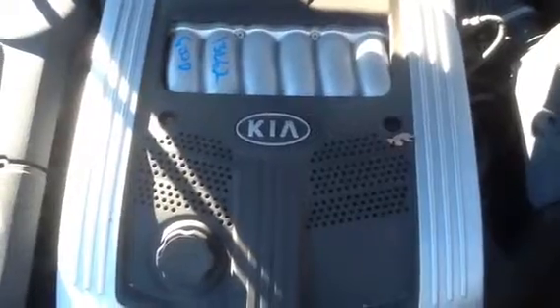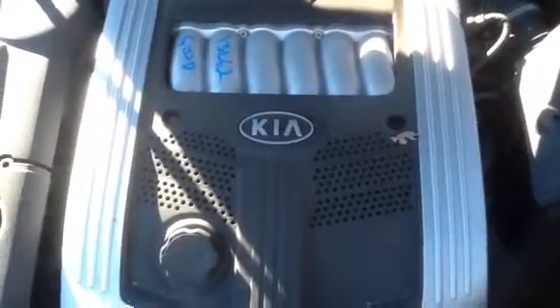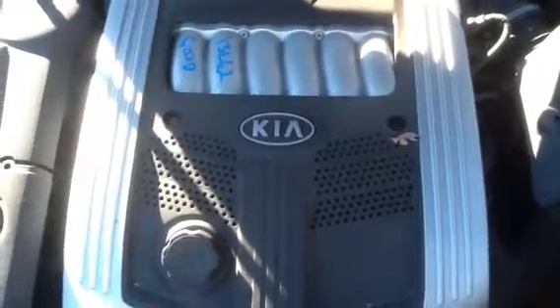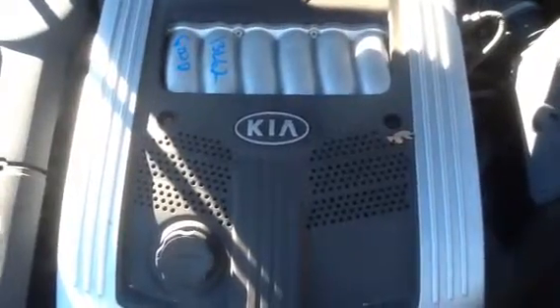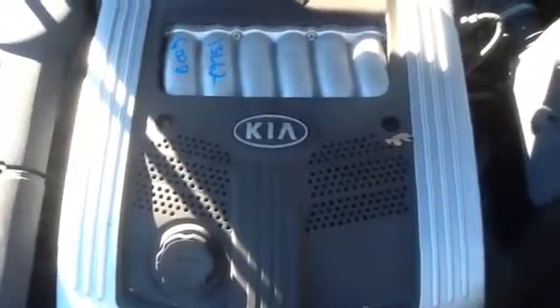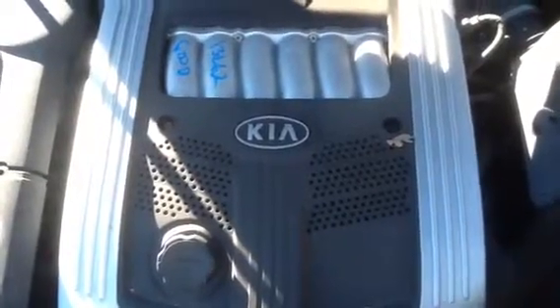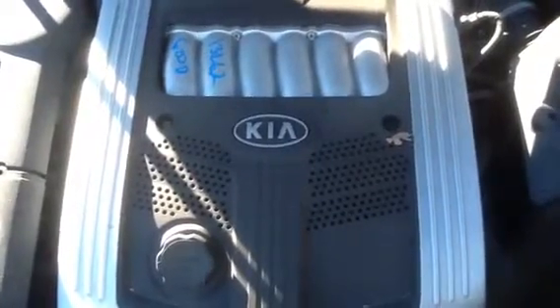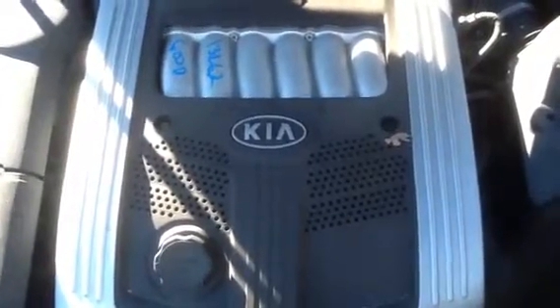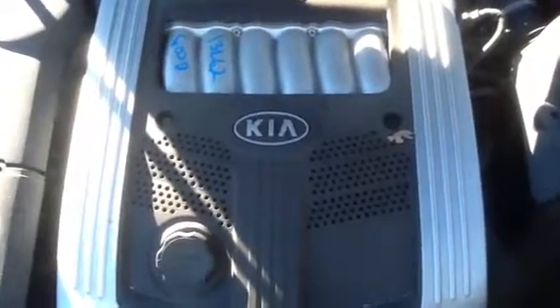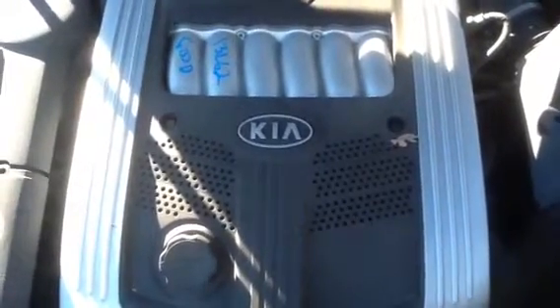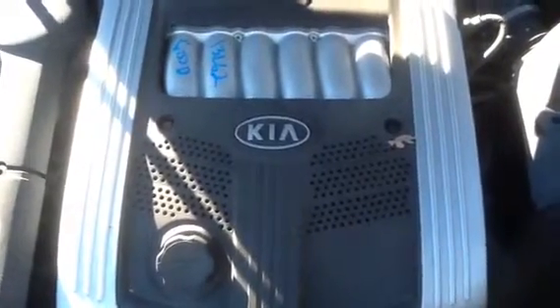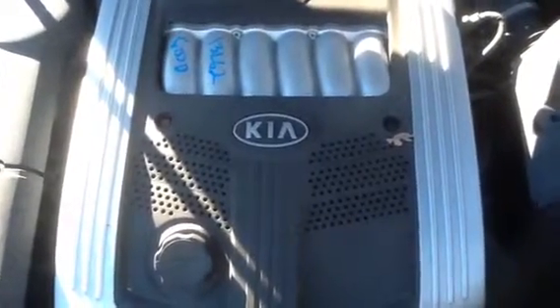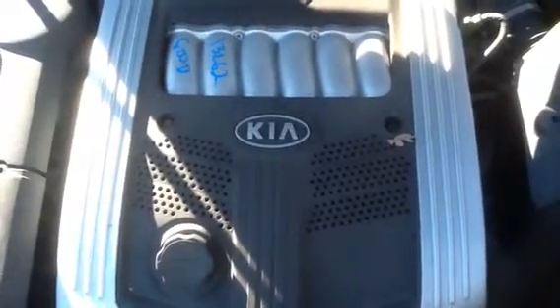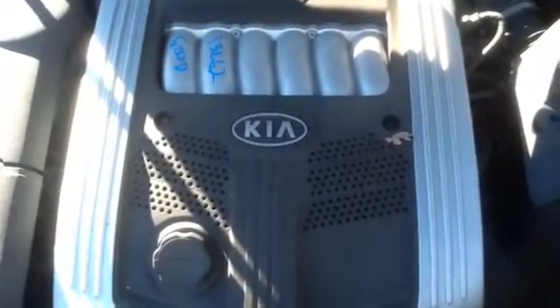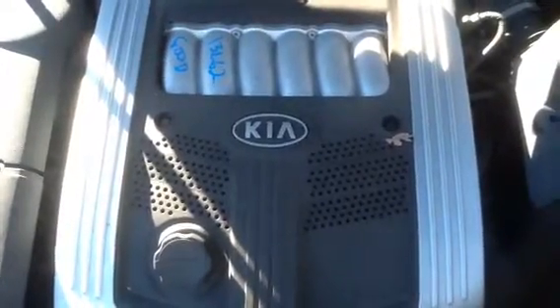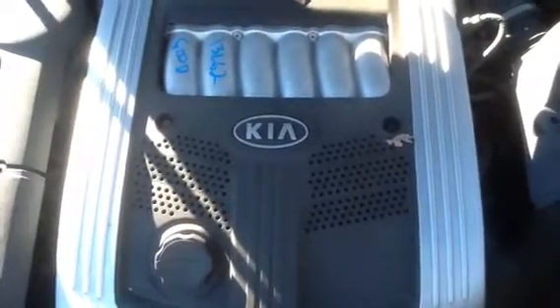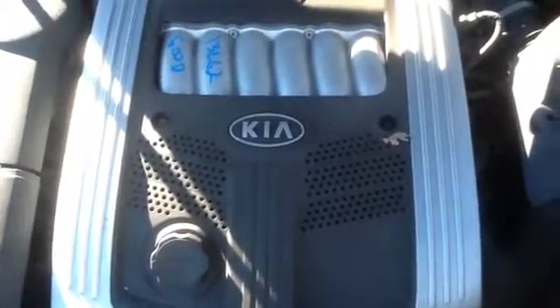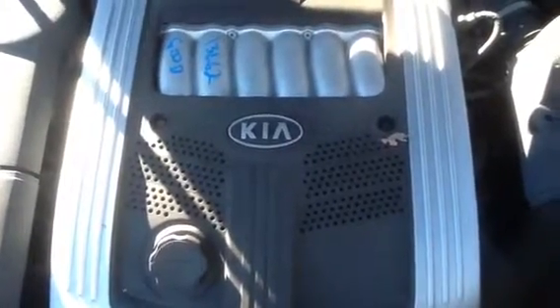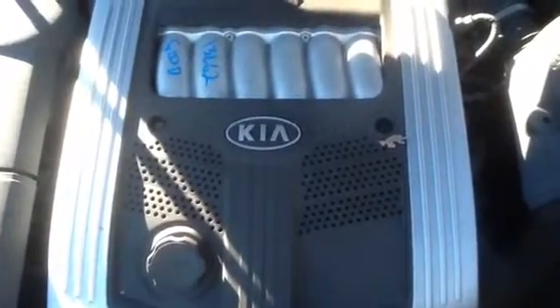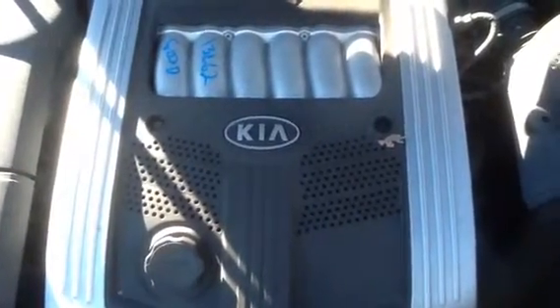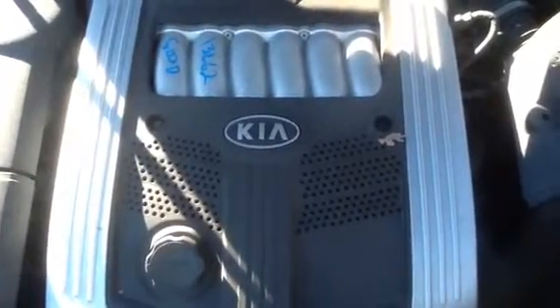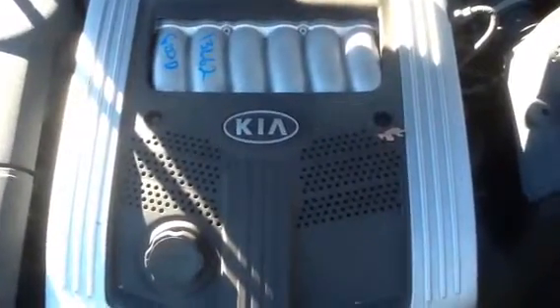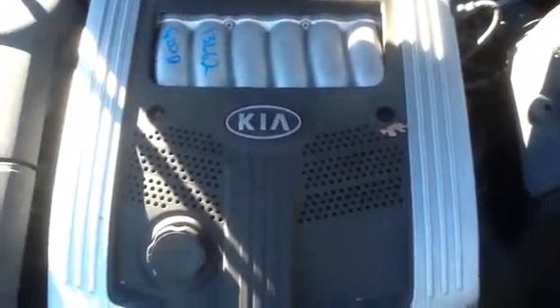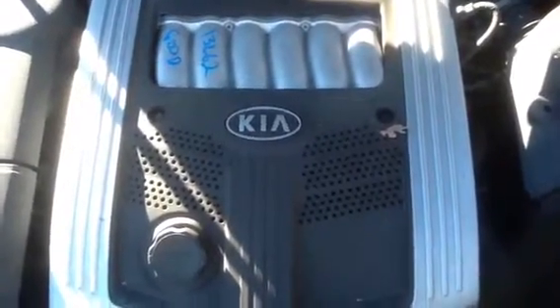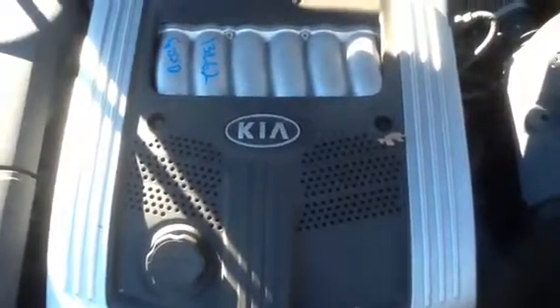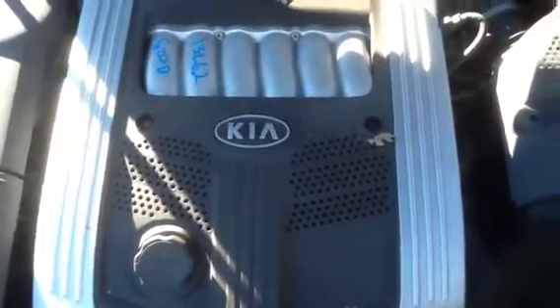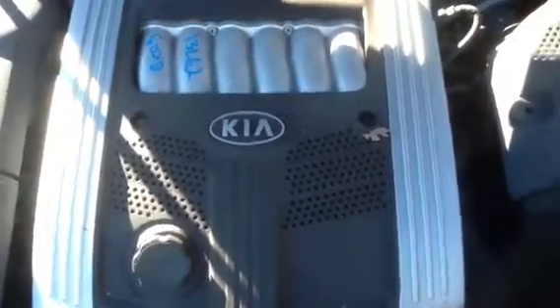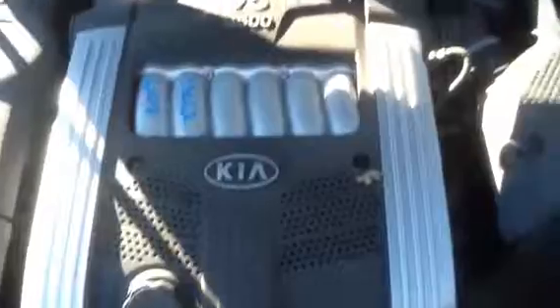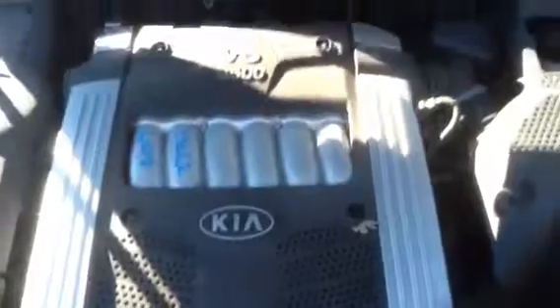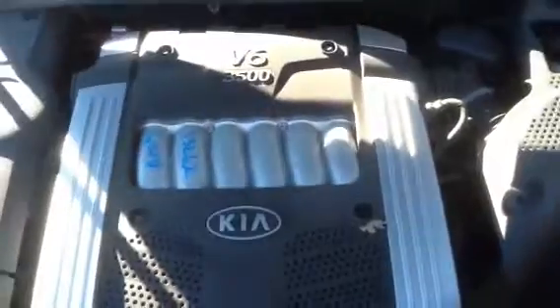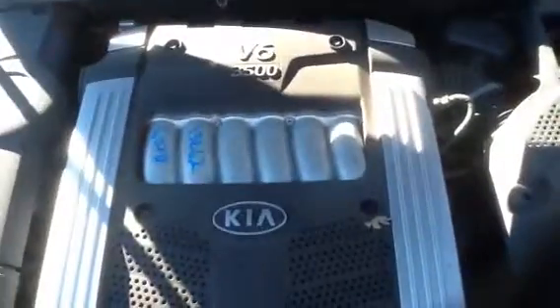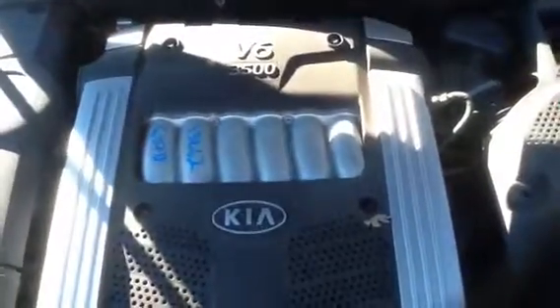2004 Kia Amante, stock number 13L62, with a 3.5.